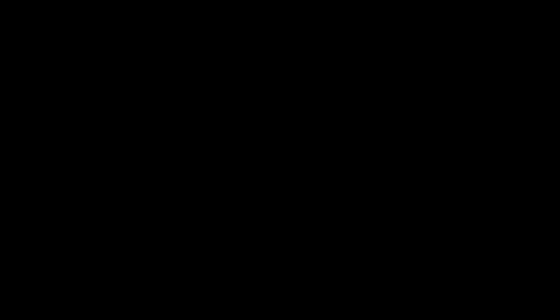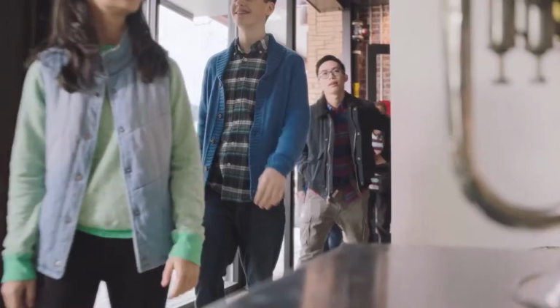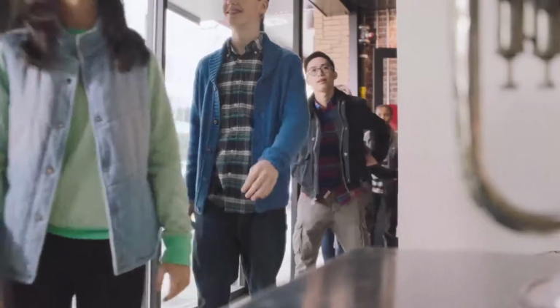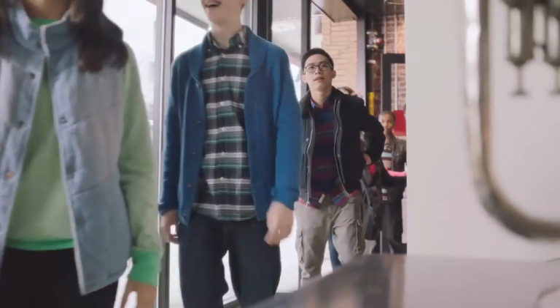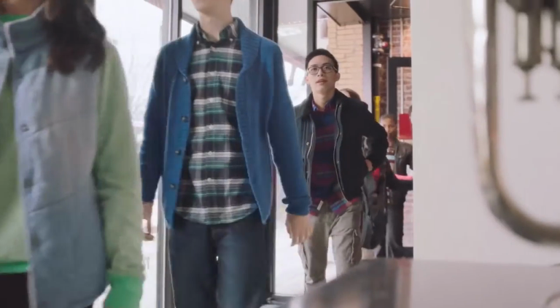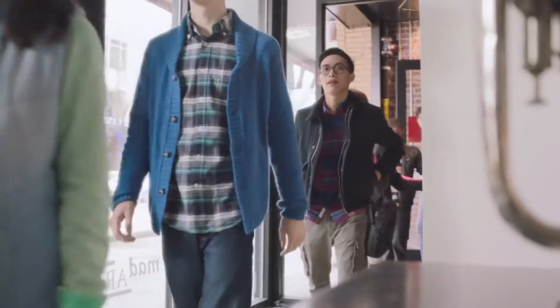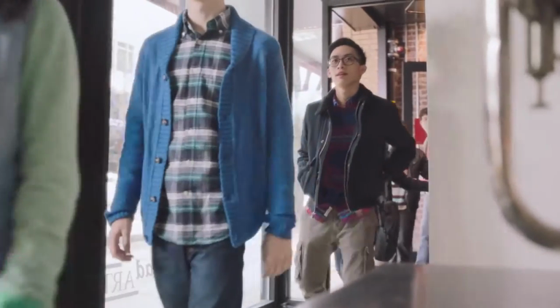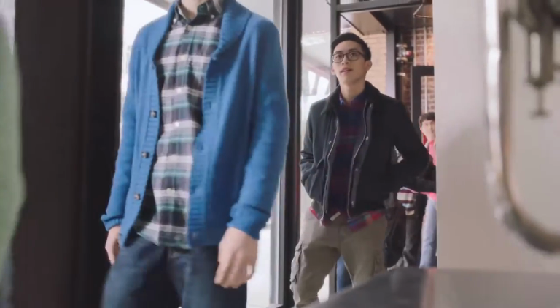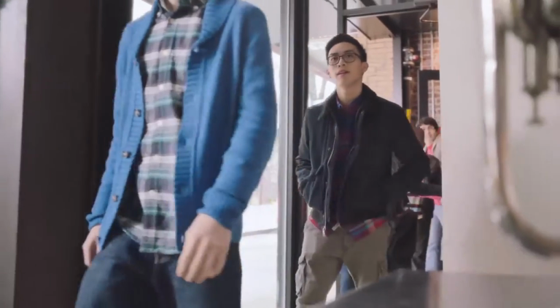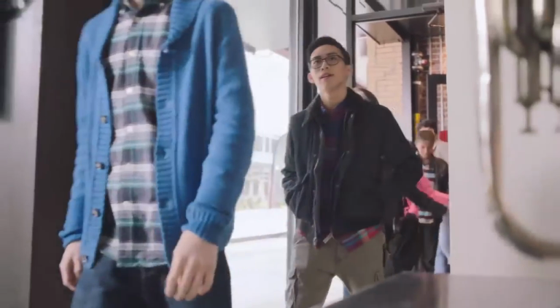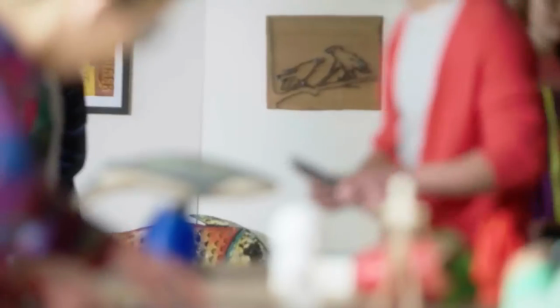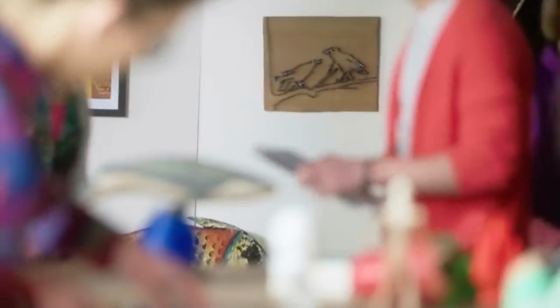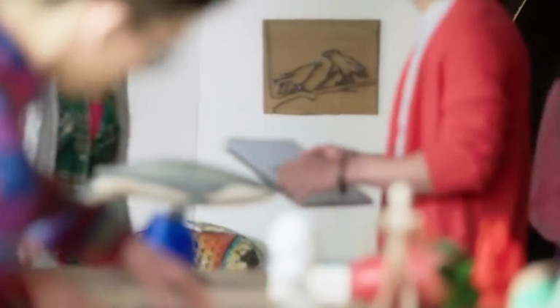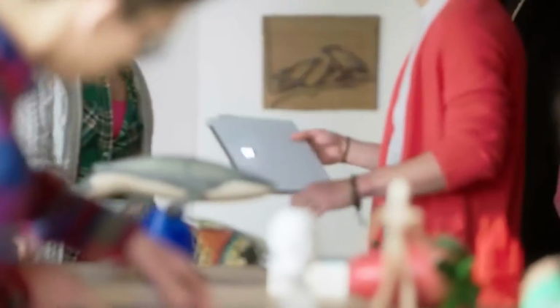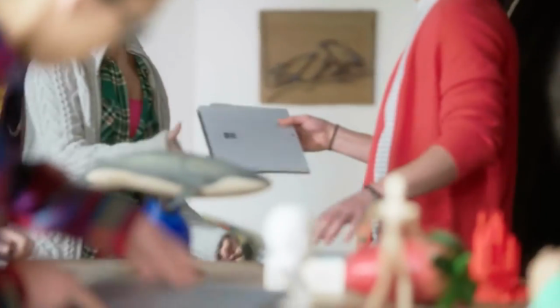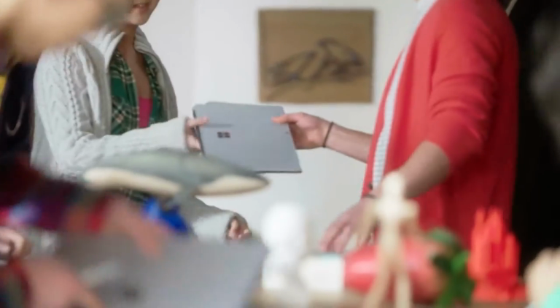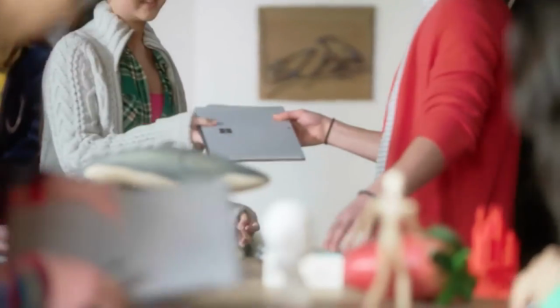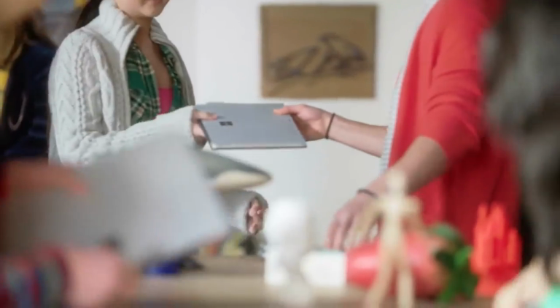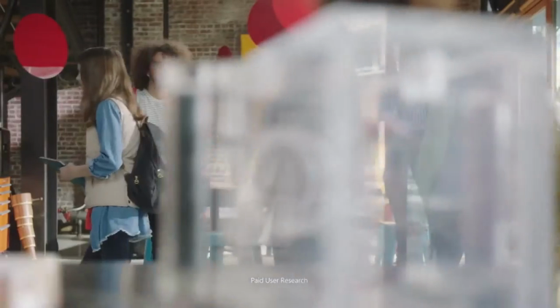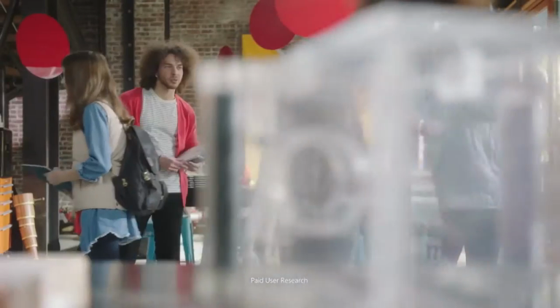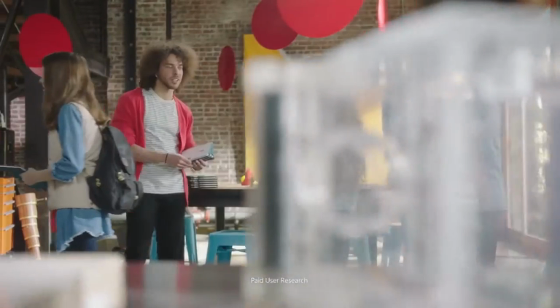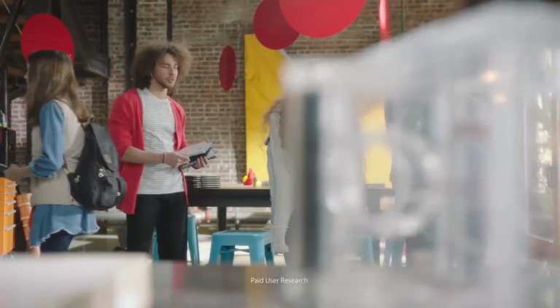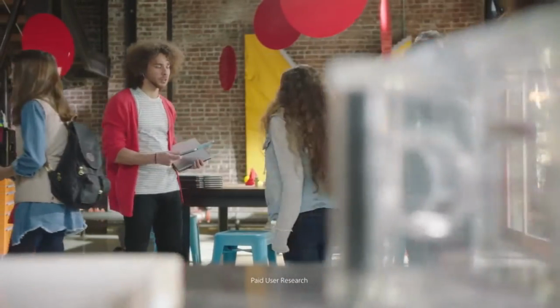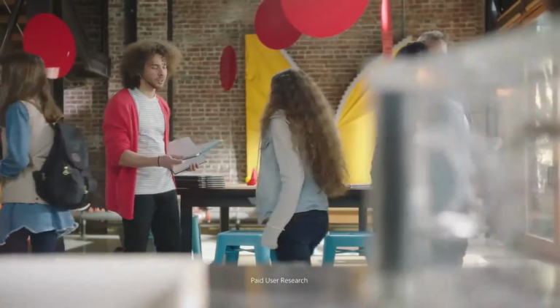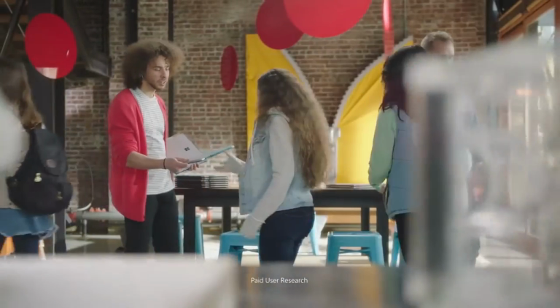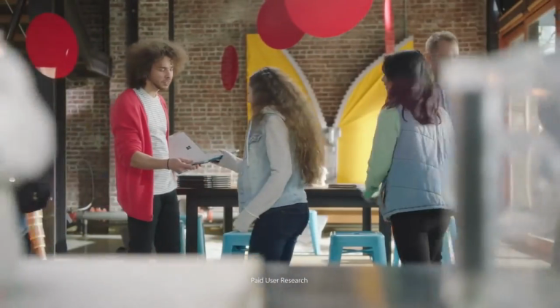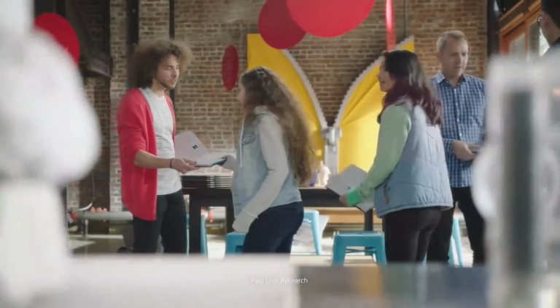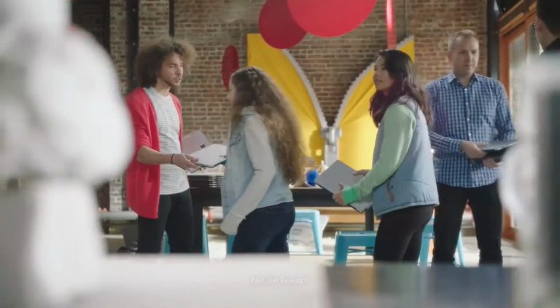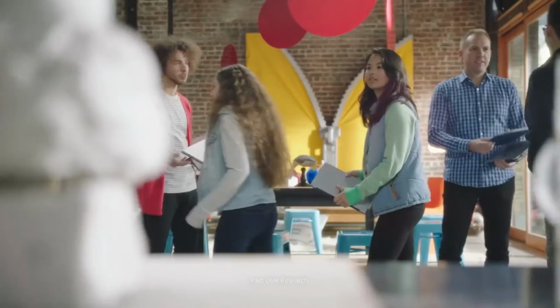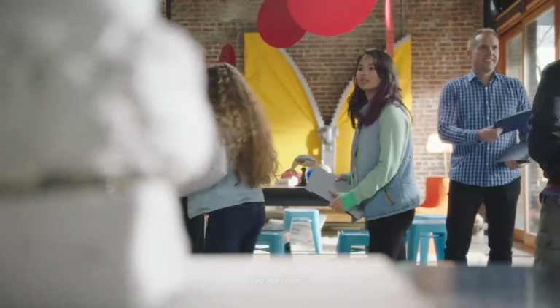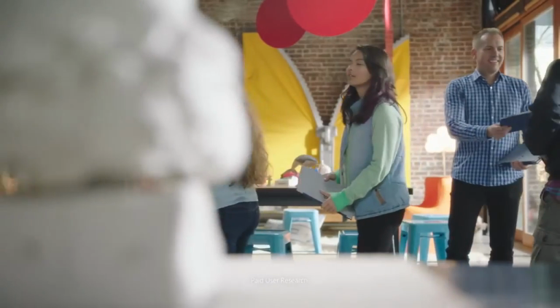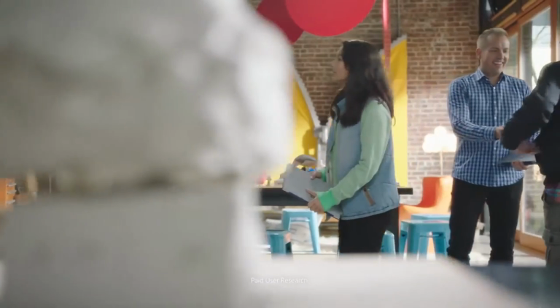Come on in. Have a seat. Hey, how are you doing today? Good job.